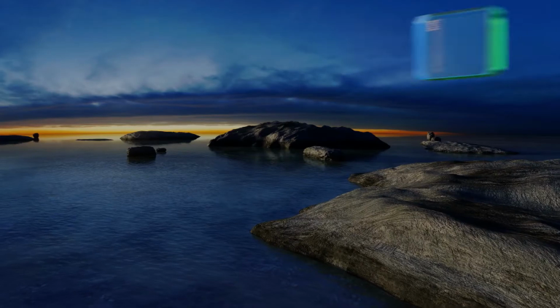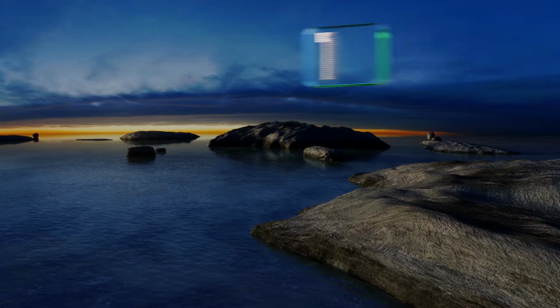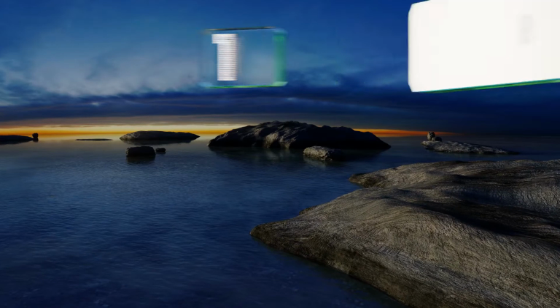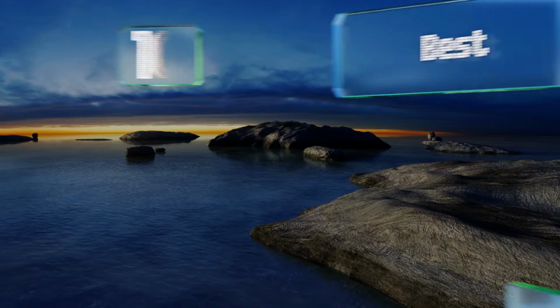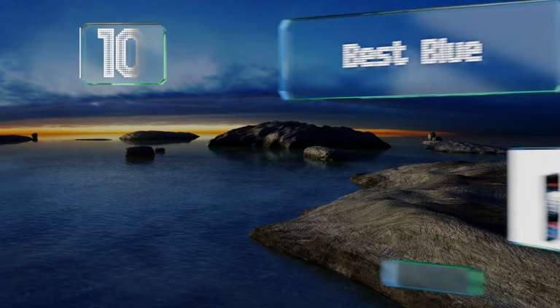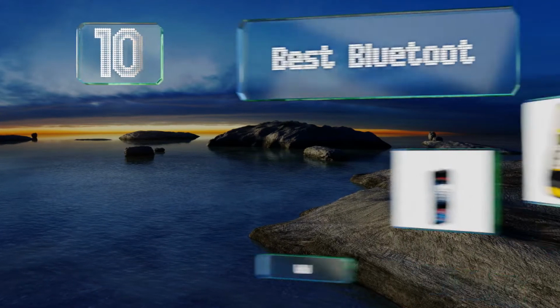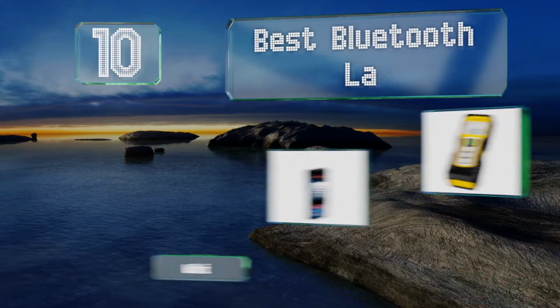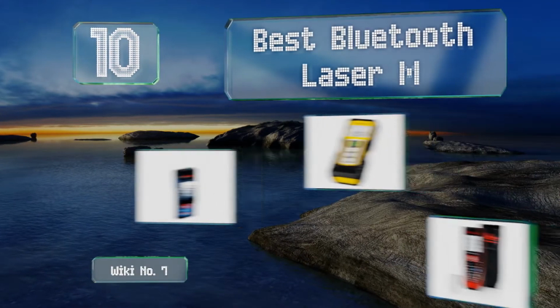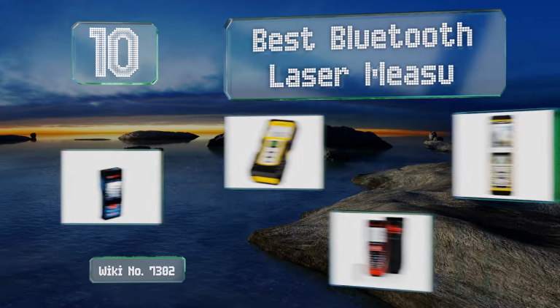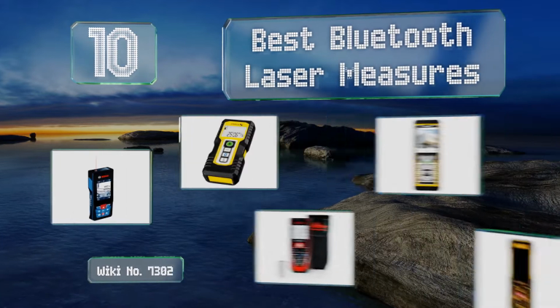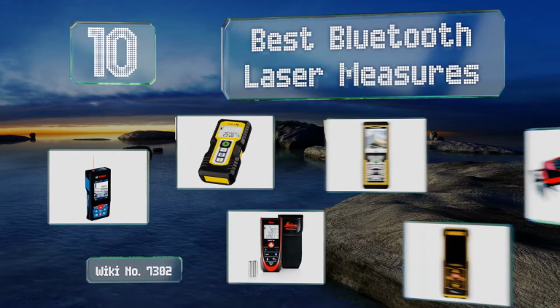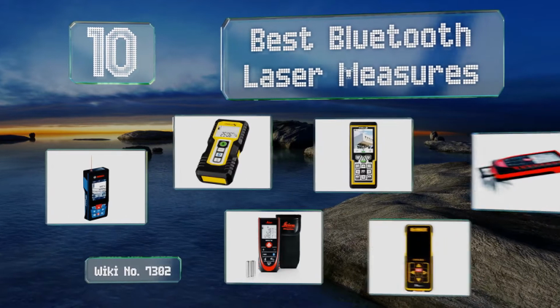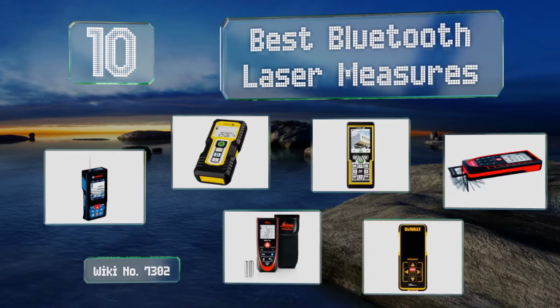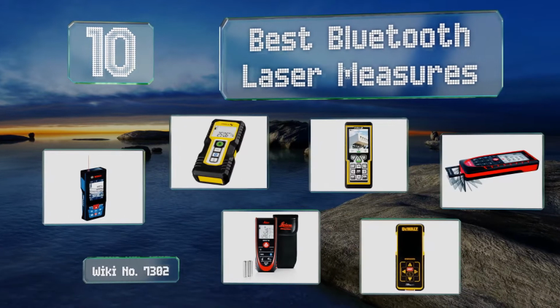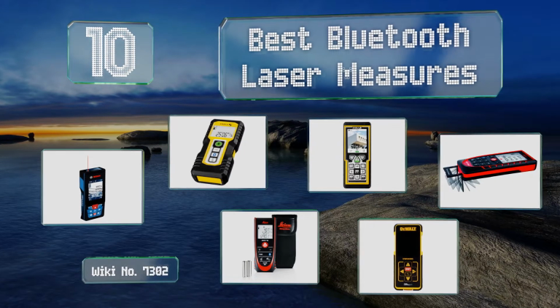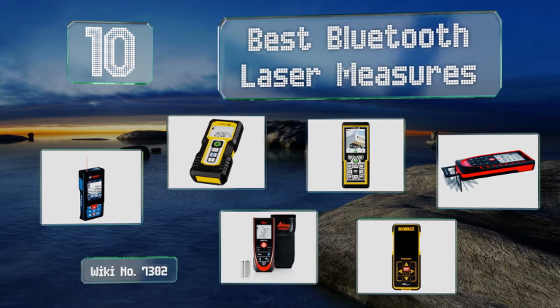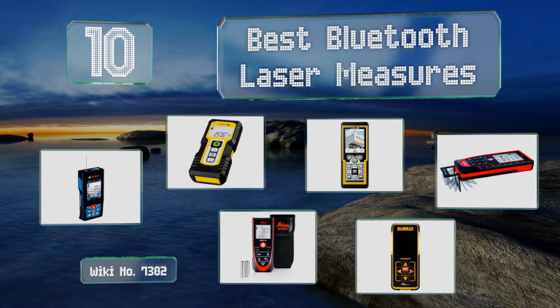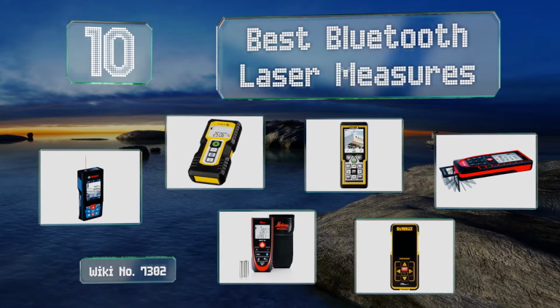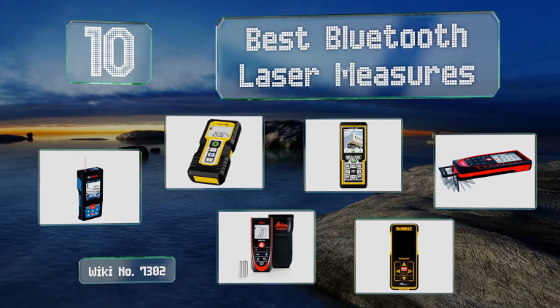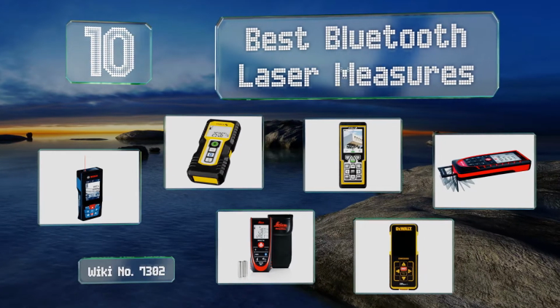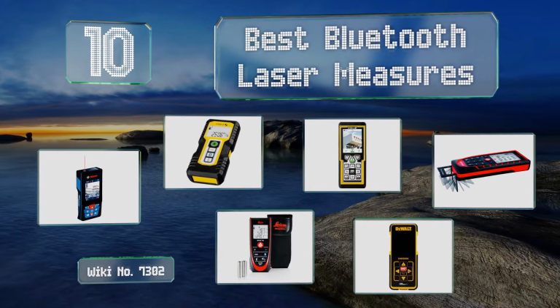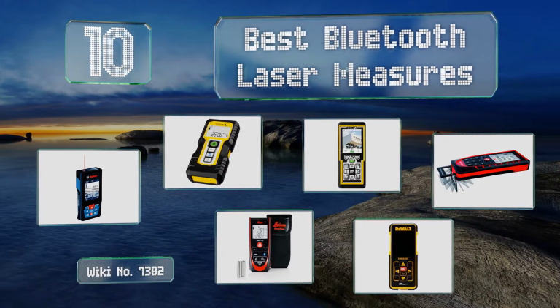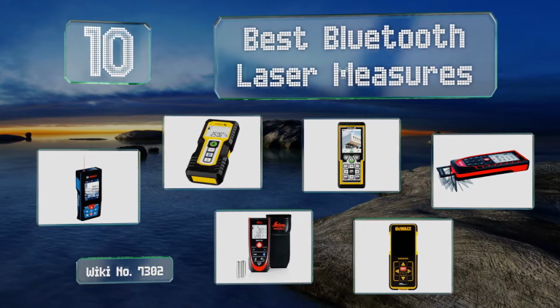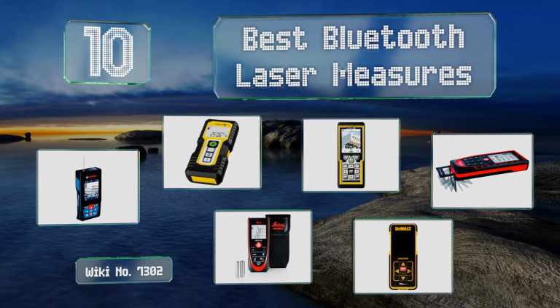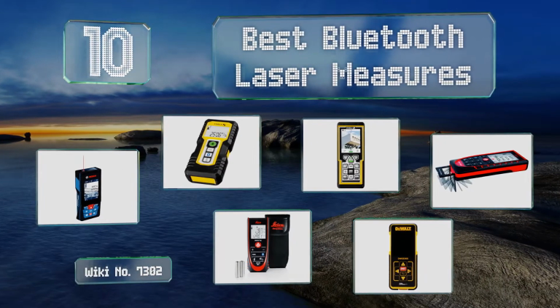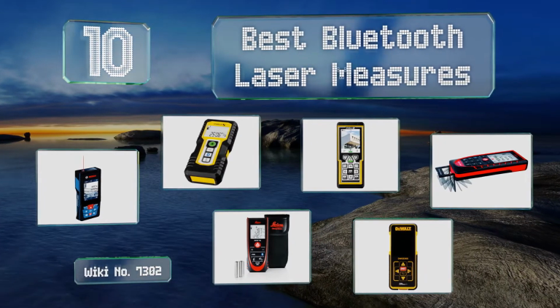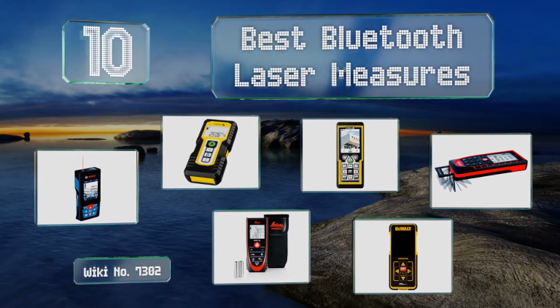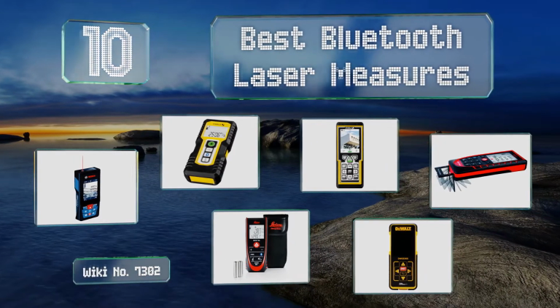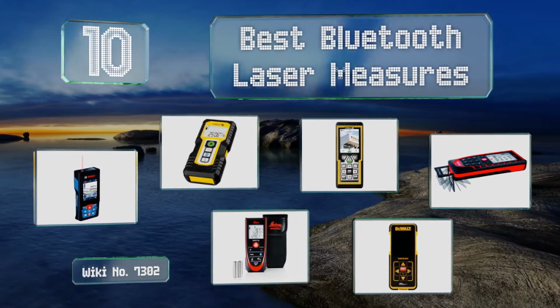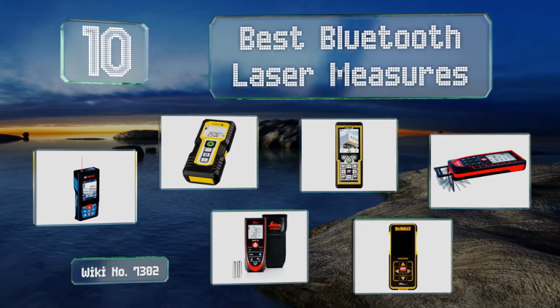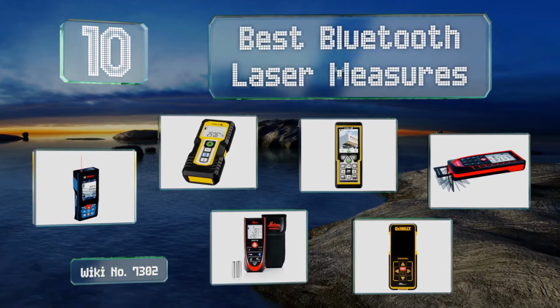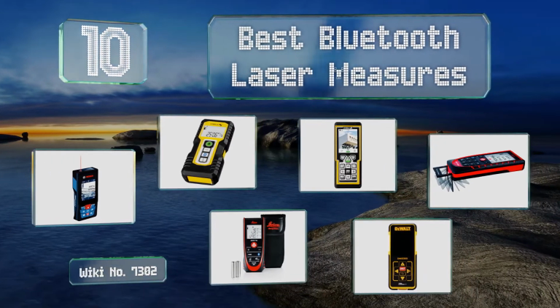EasyVid presents the 10 best Bluetooth laser measures. Let's get started with the list.